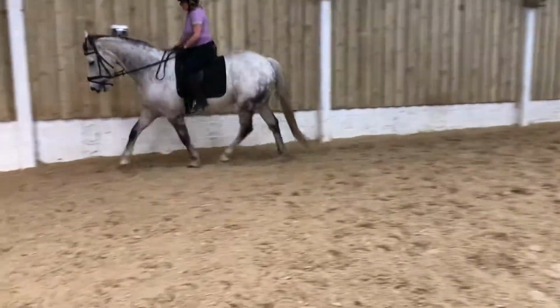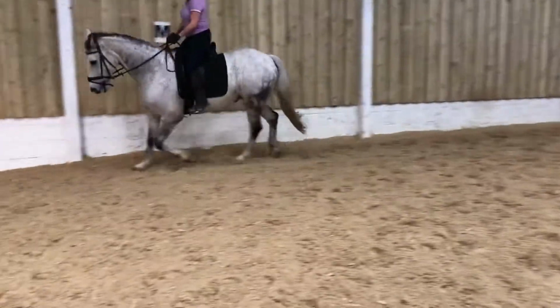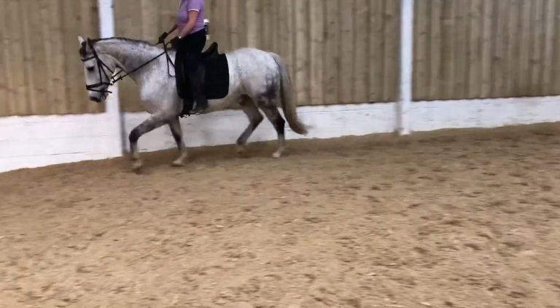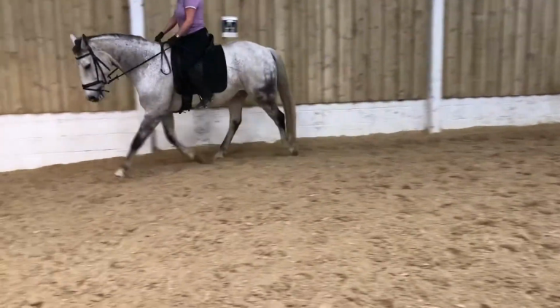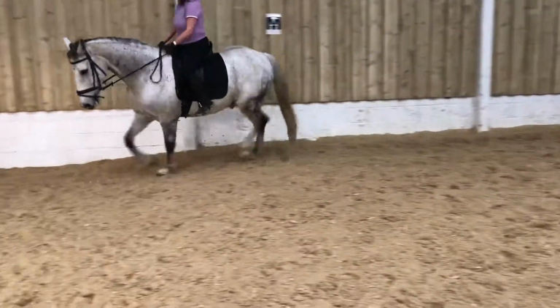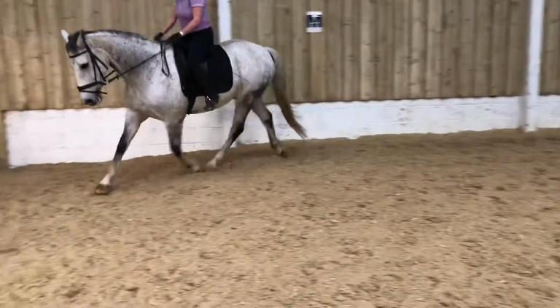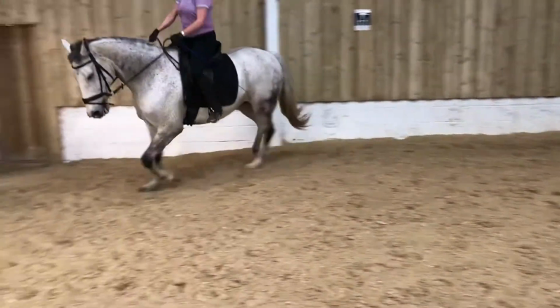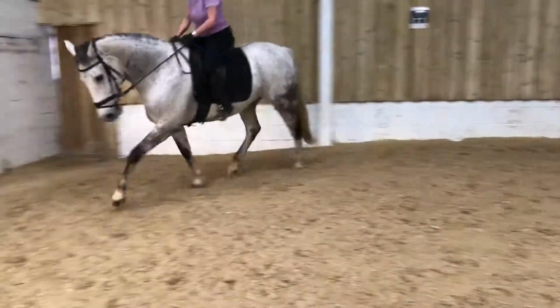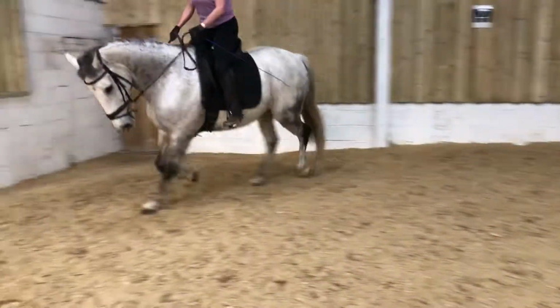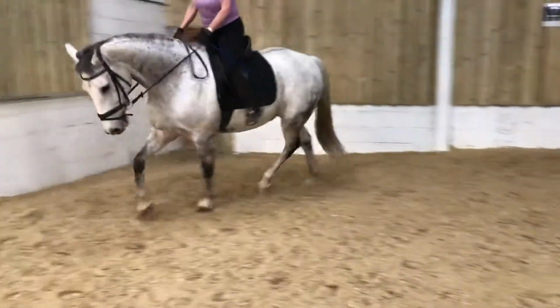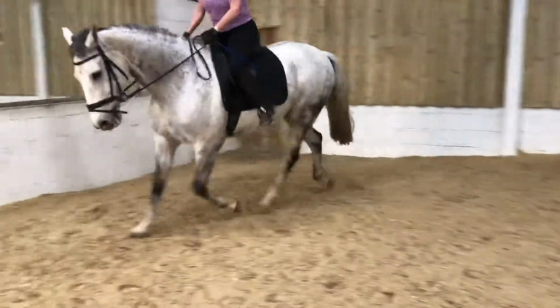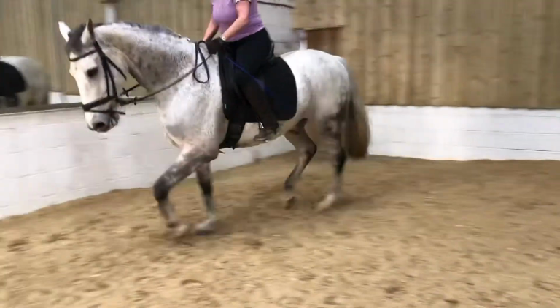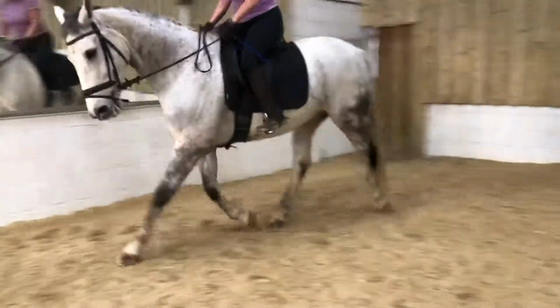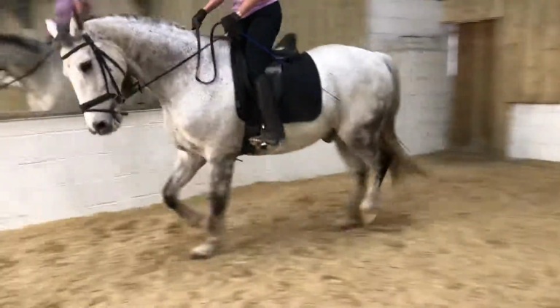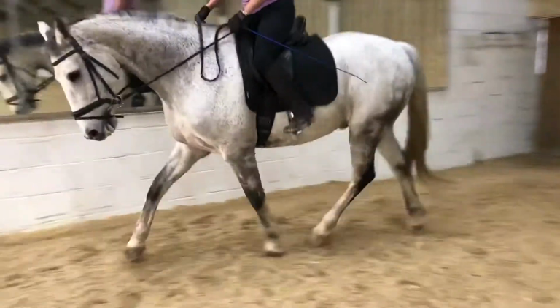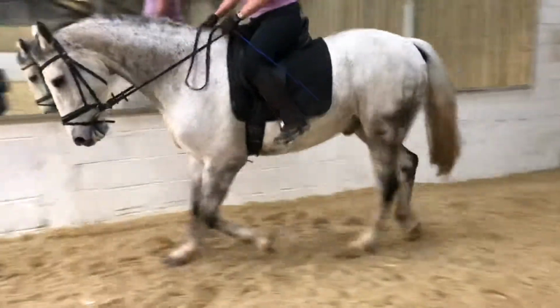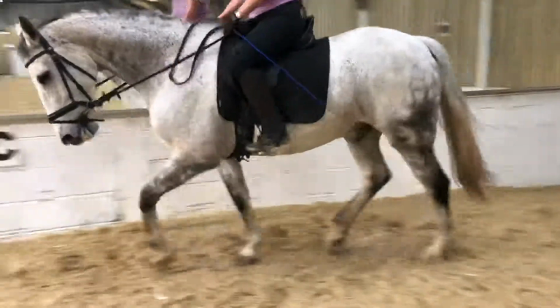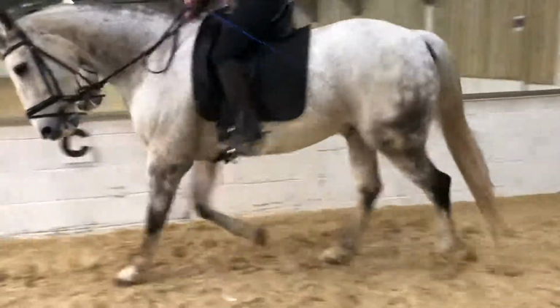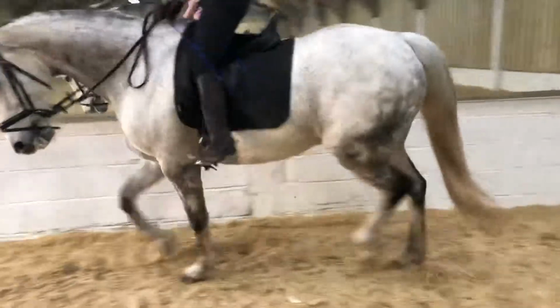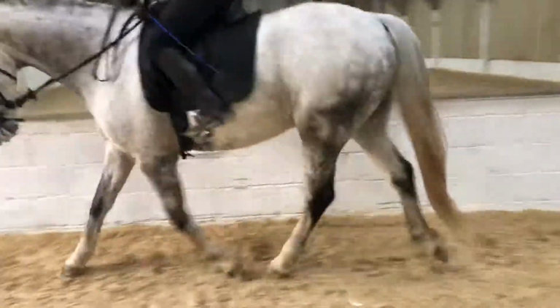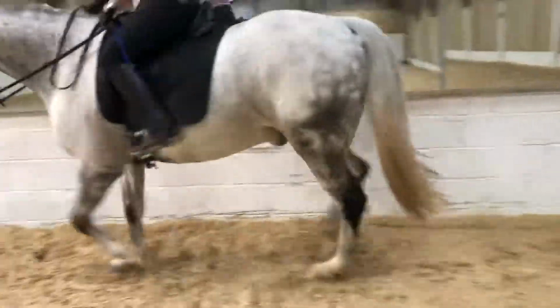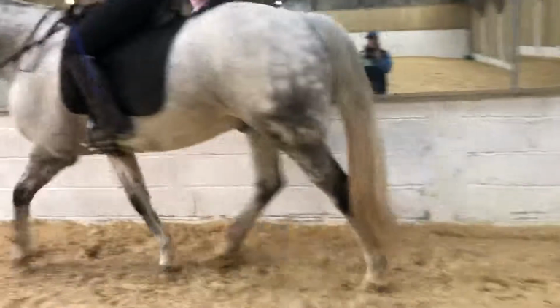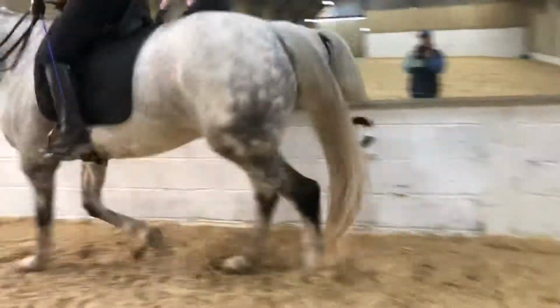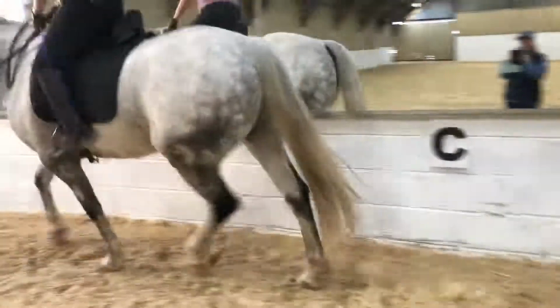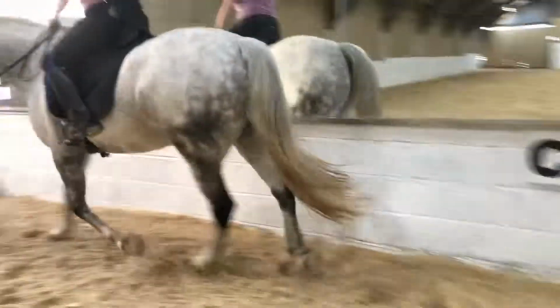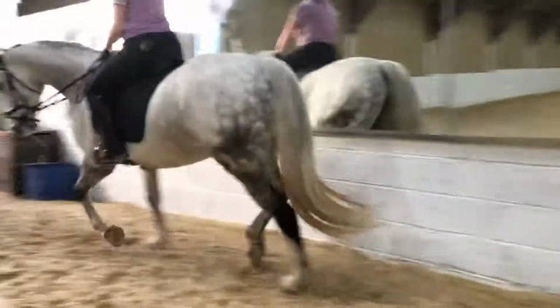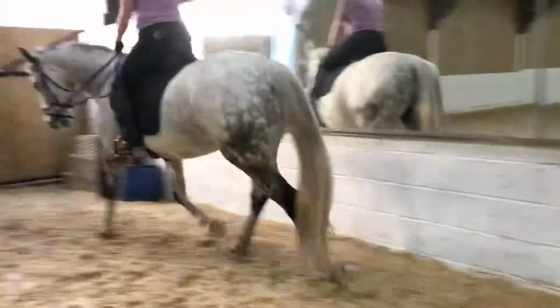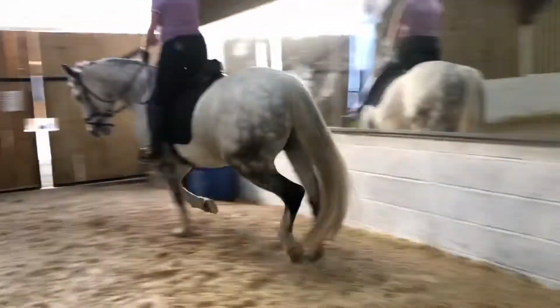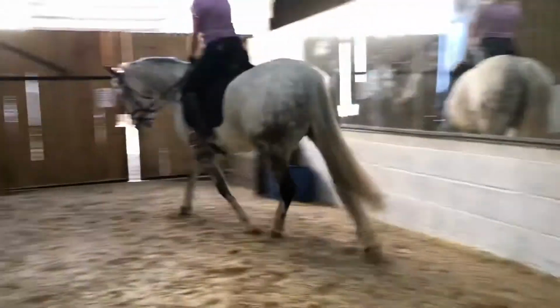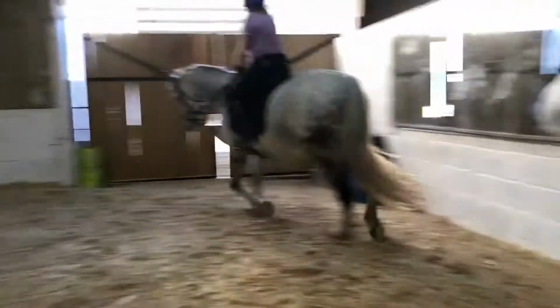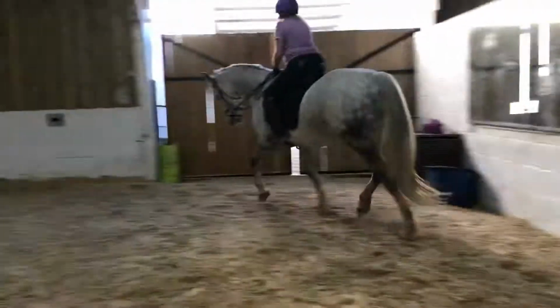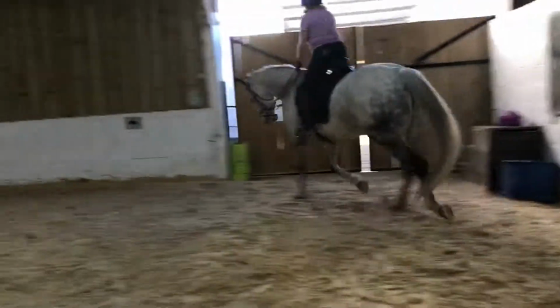And at E, a half 10 metre circle onto the centre line.